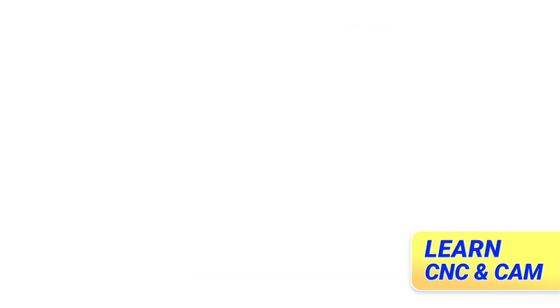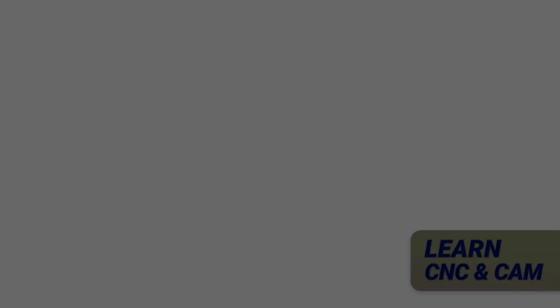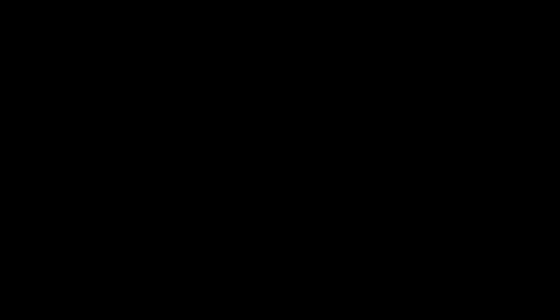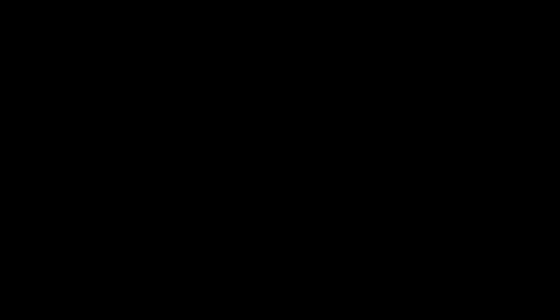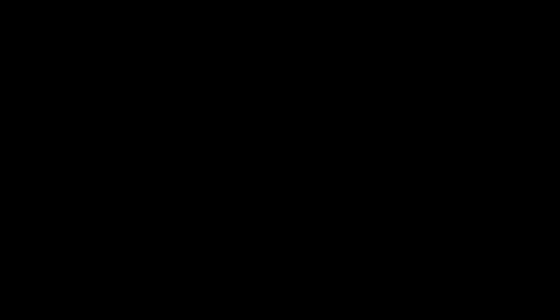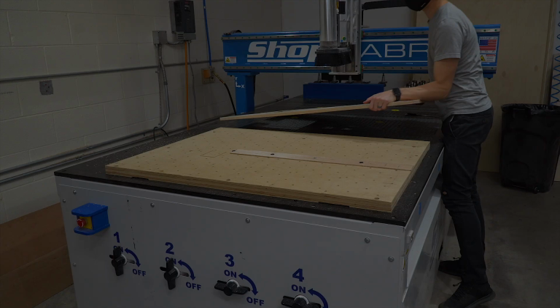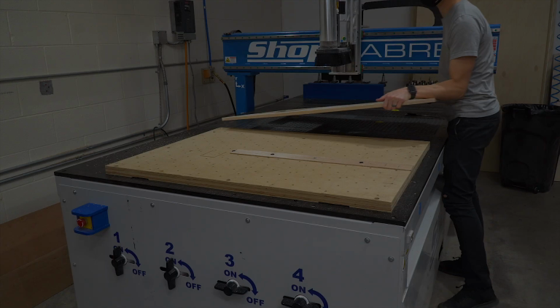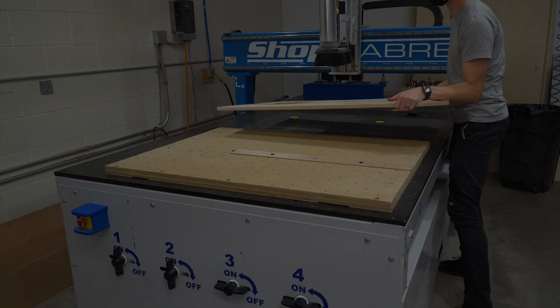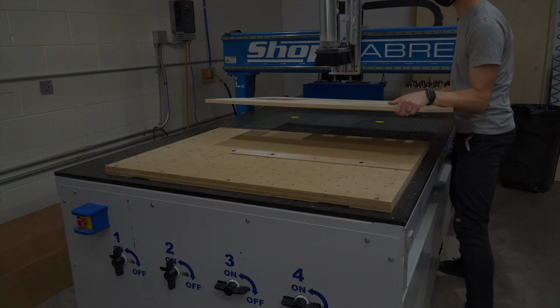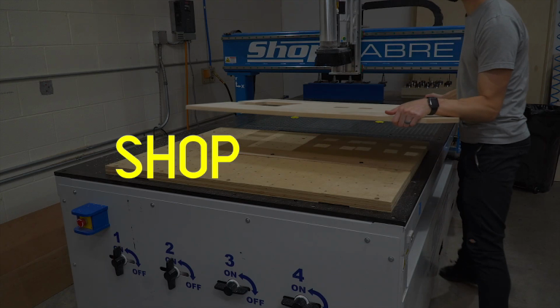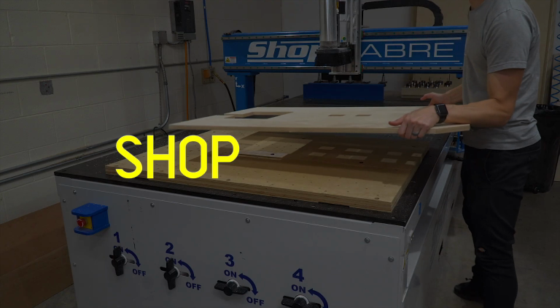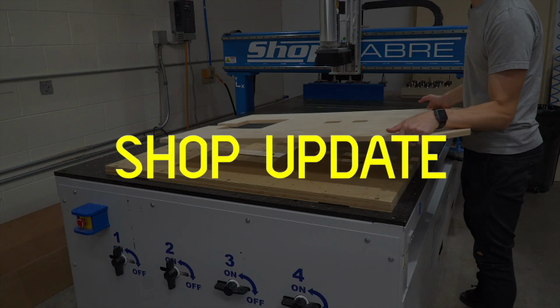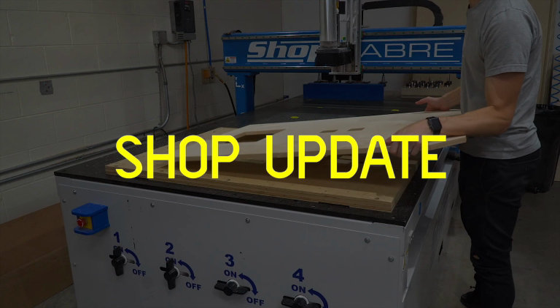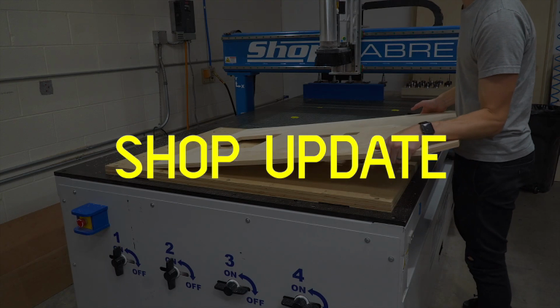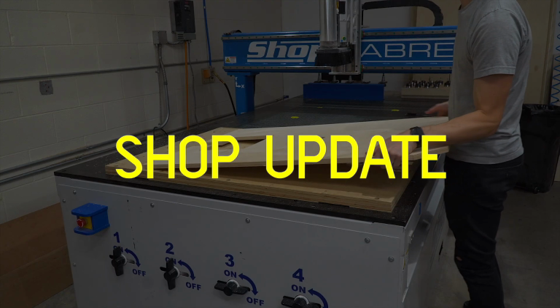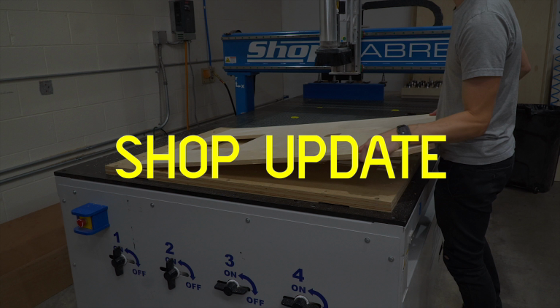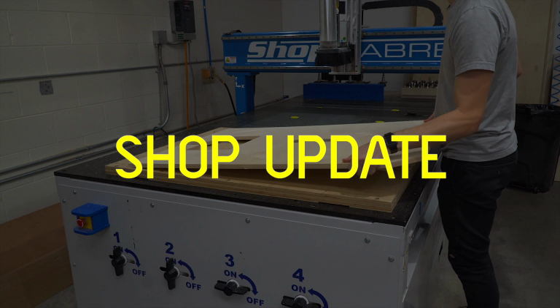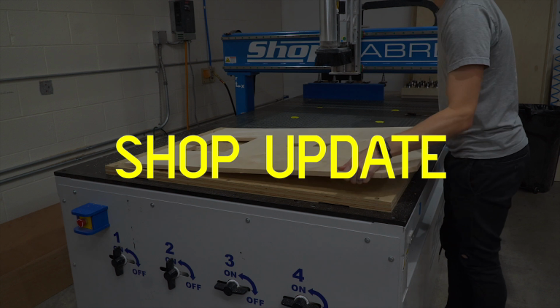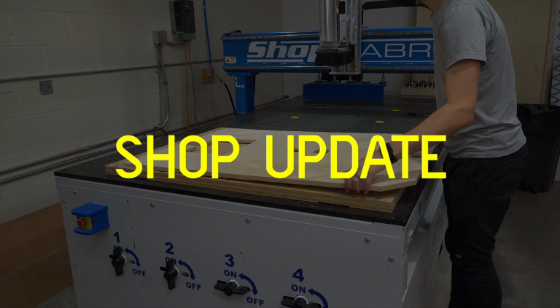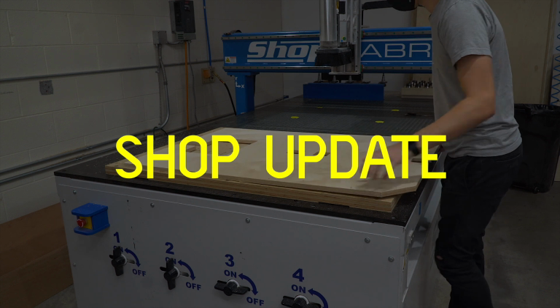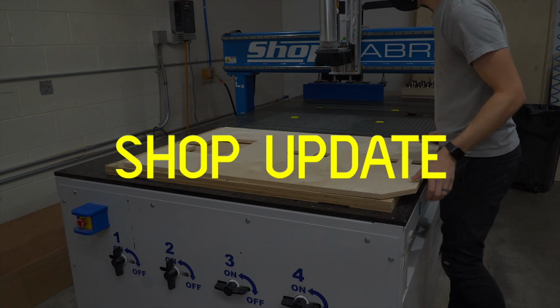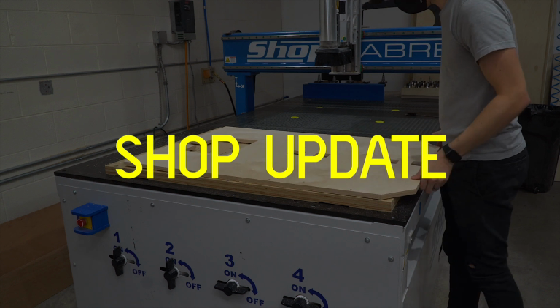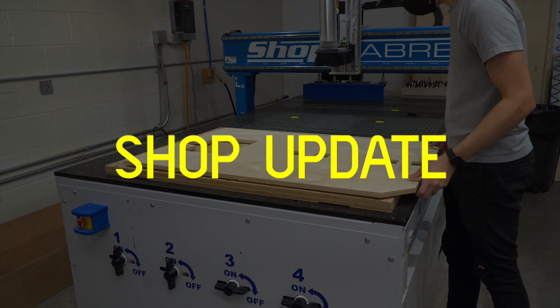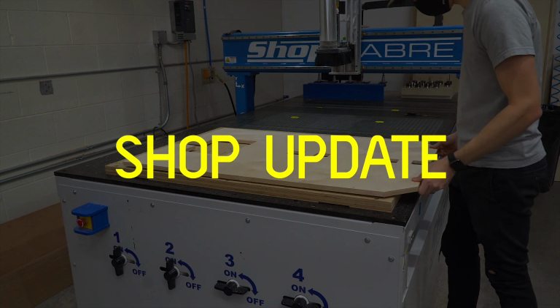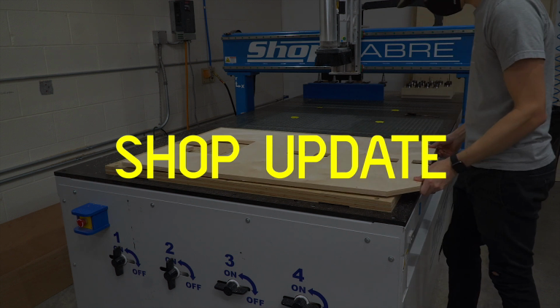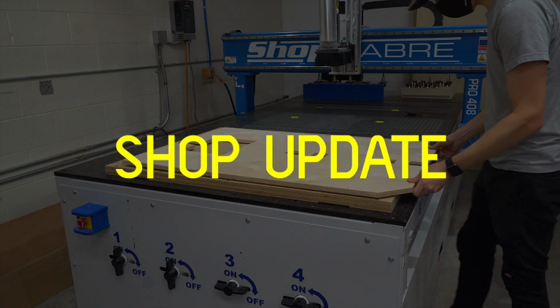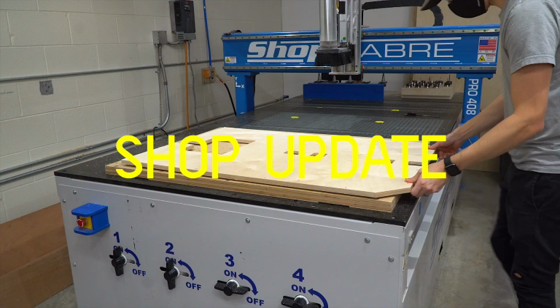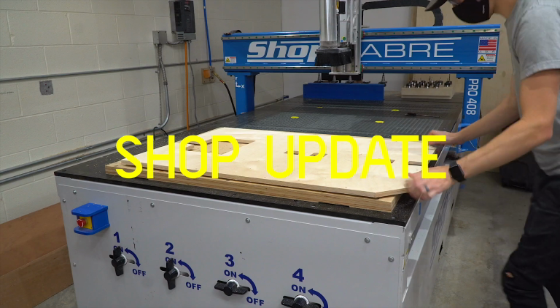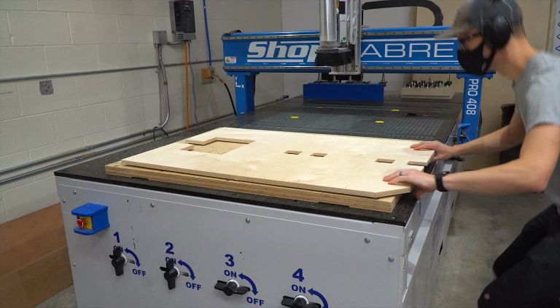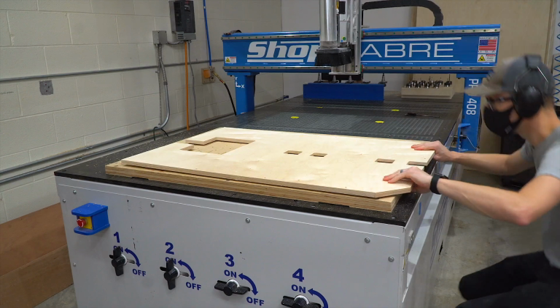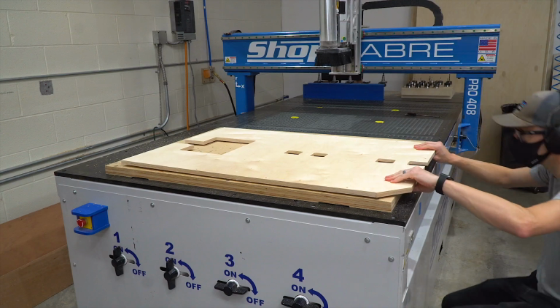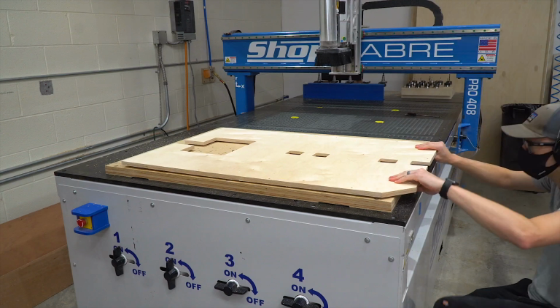It felt like we were due for an update, so I'm calling this a shop update, which is halfway between a vlog and a shop tour.